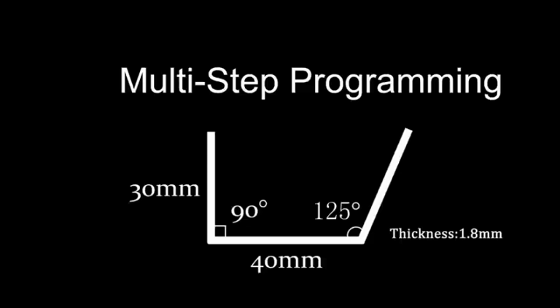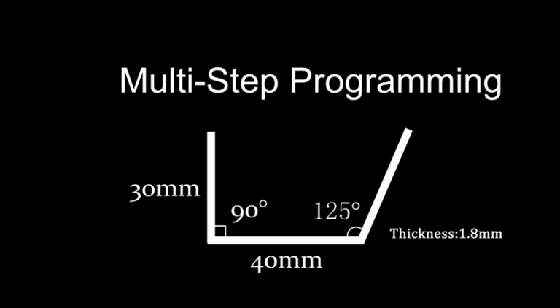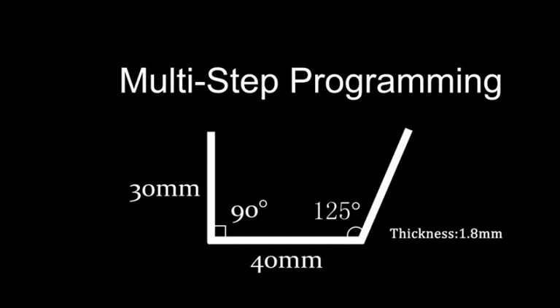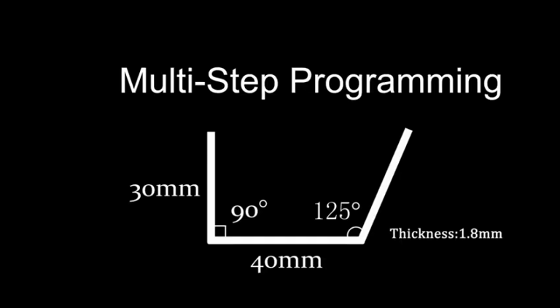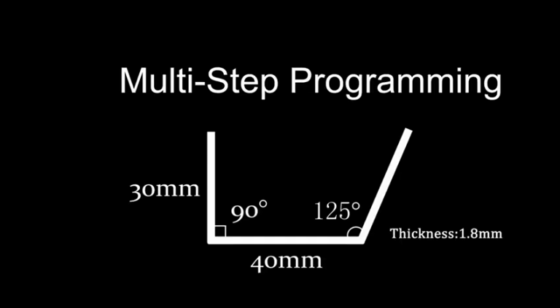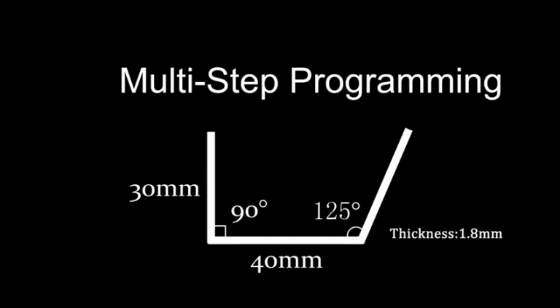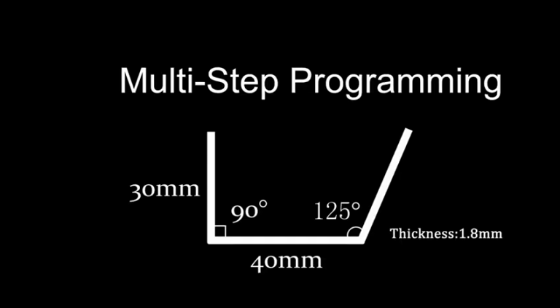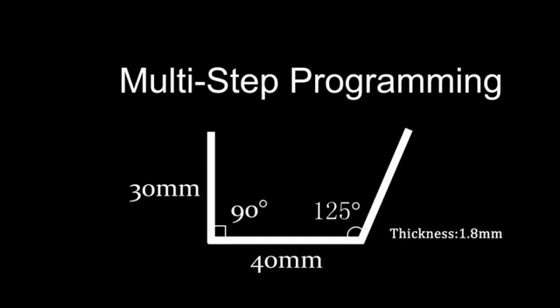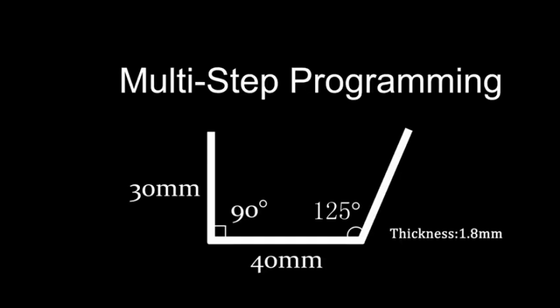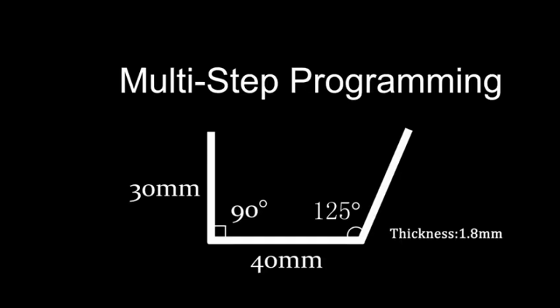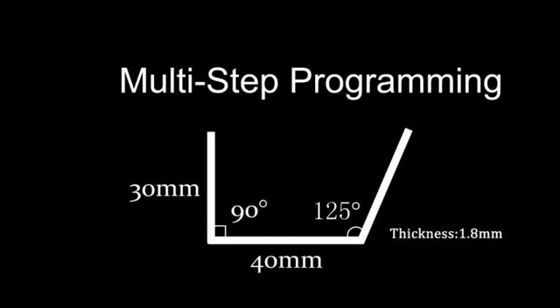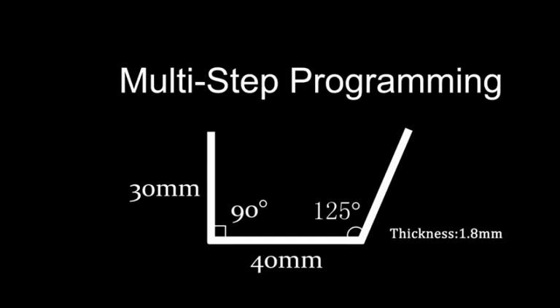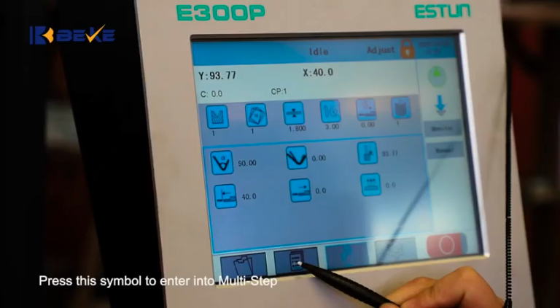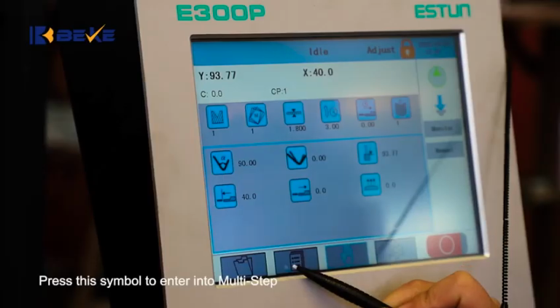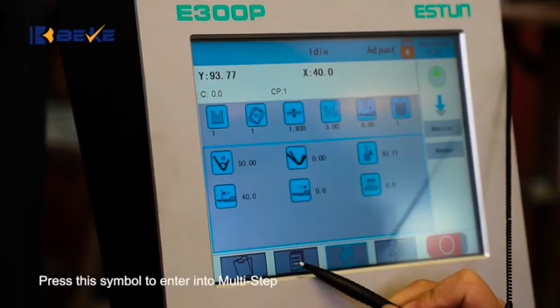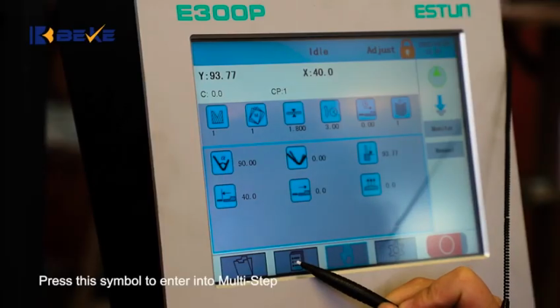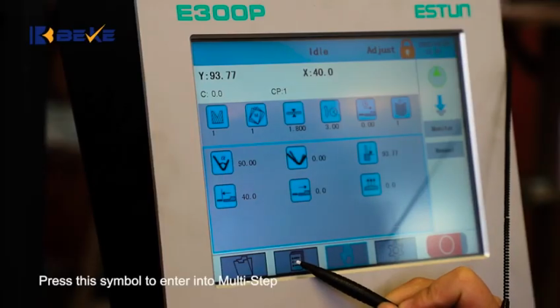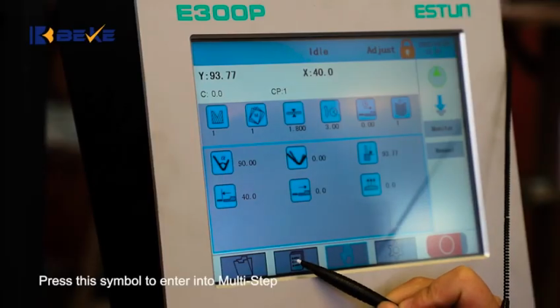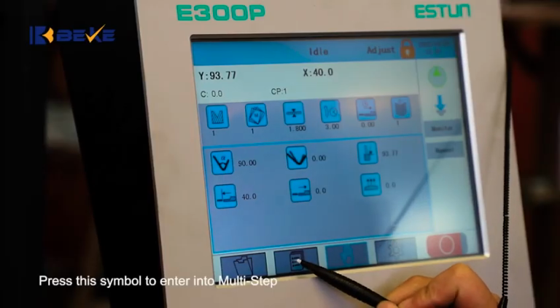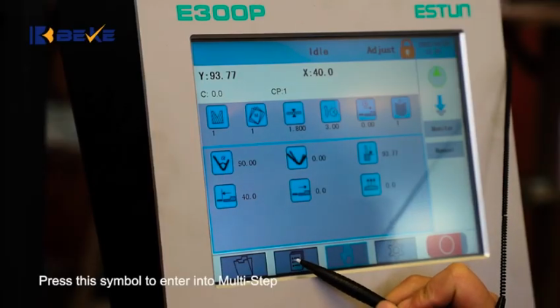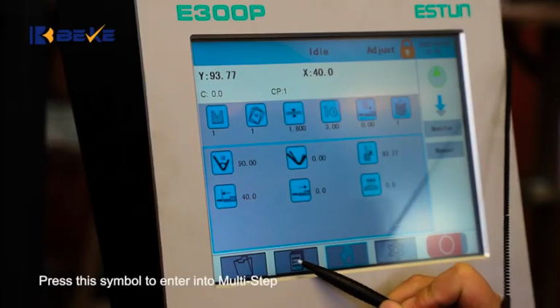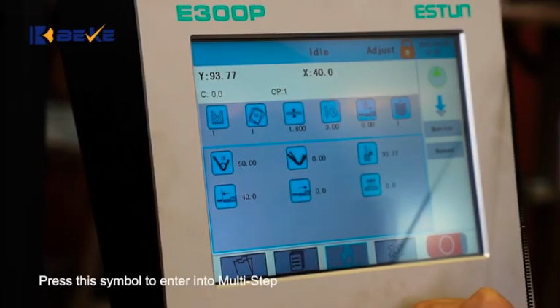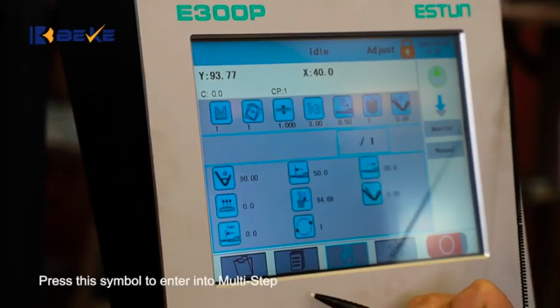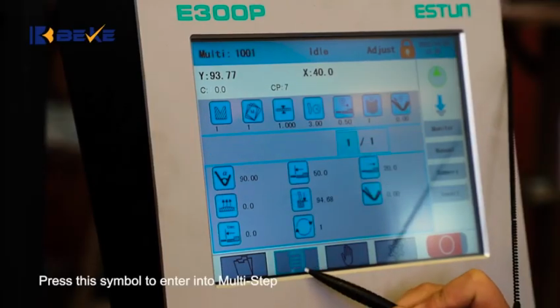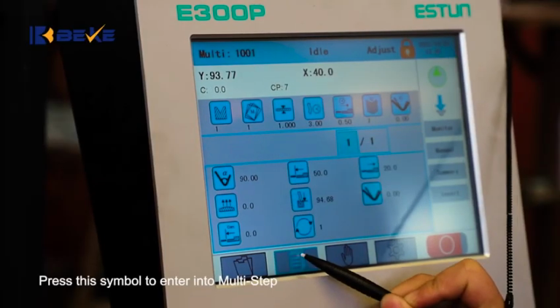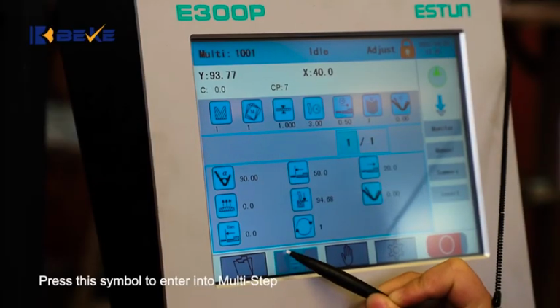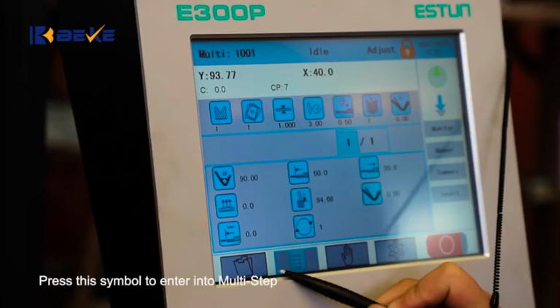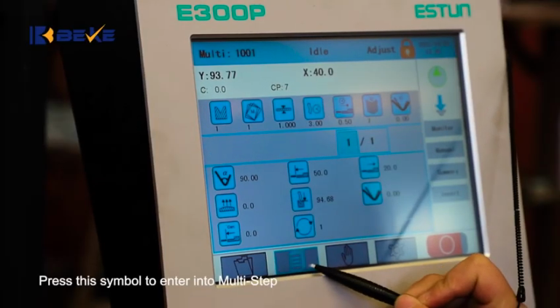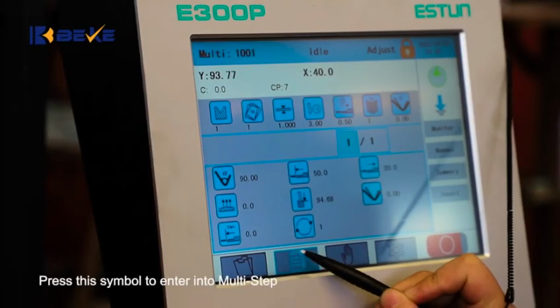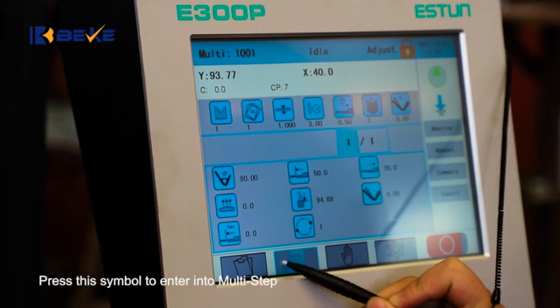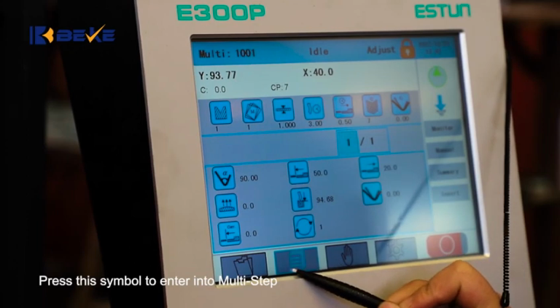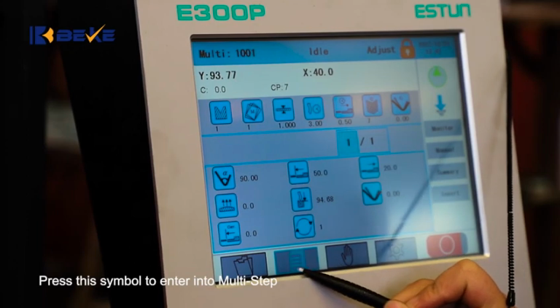Mati-Step Programming. Press this symbol to enter into Mati-Step.